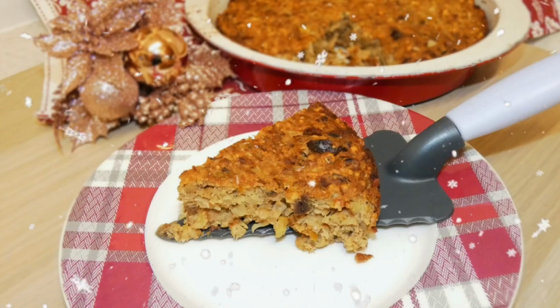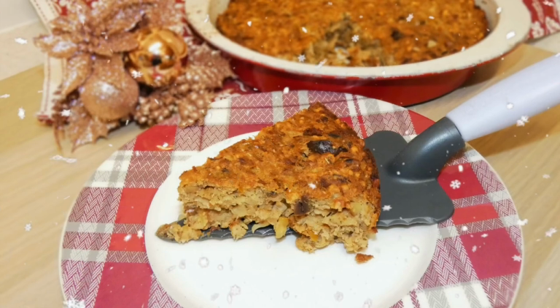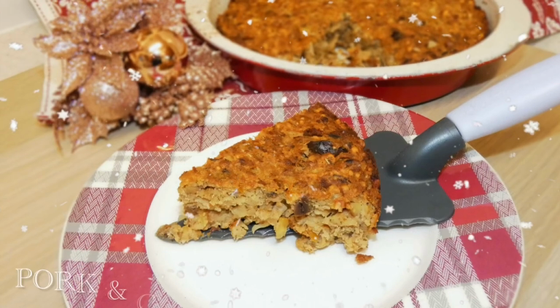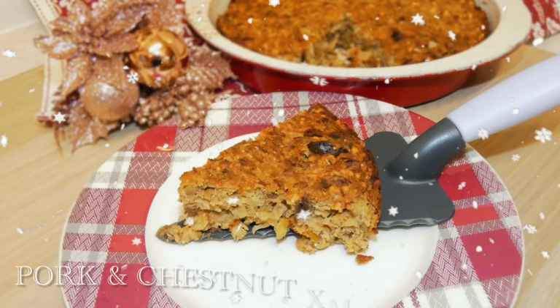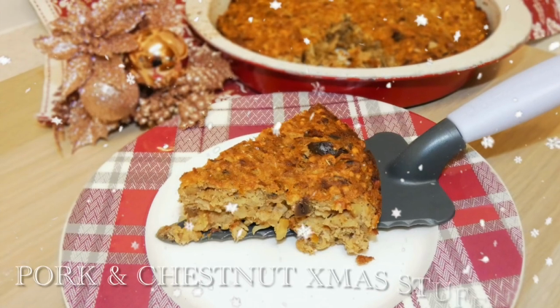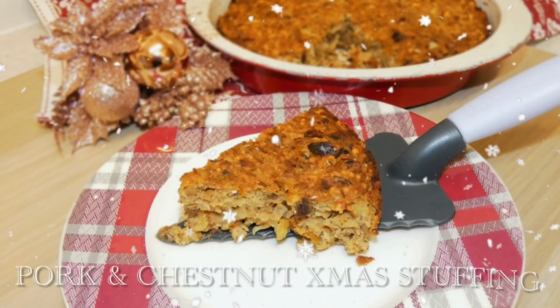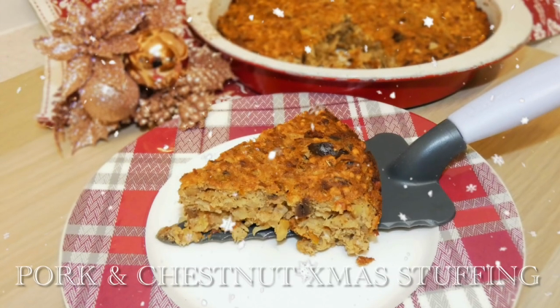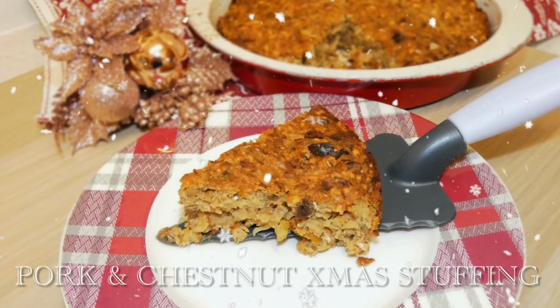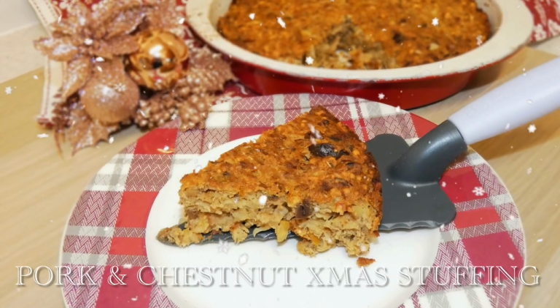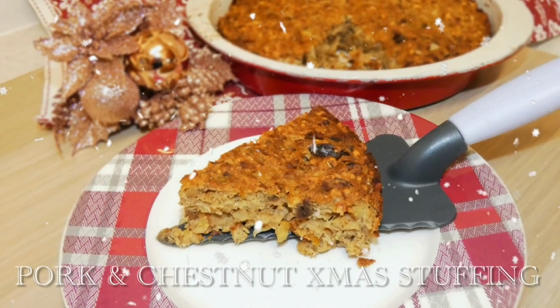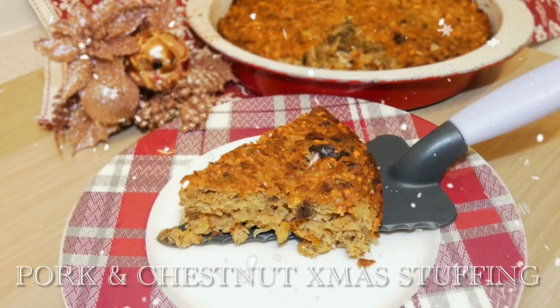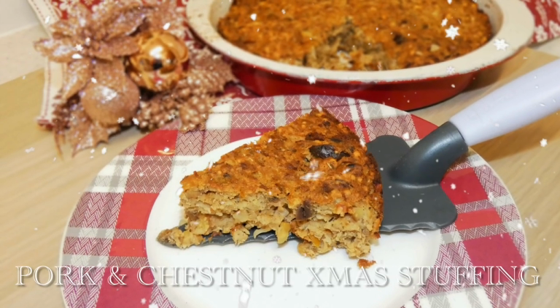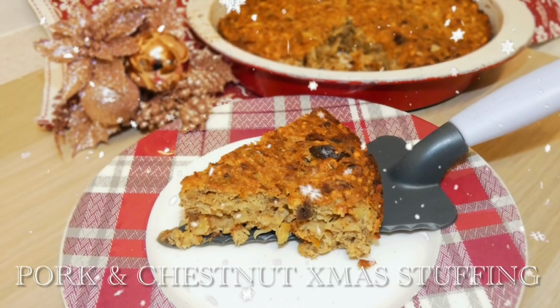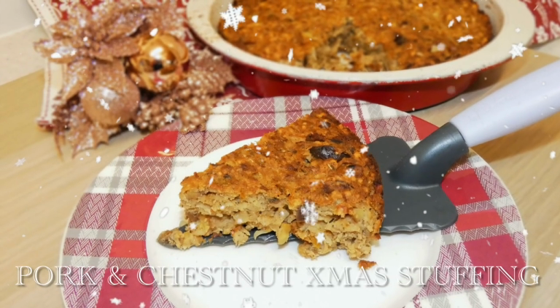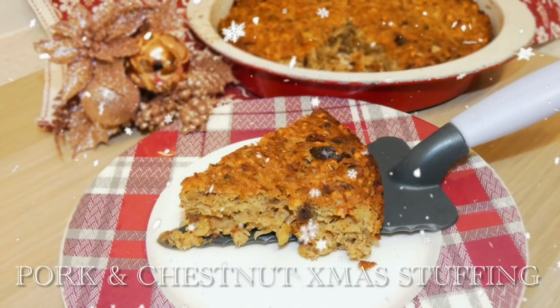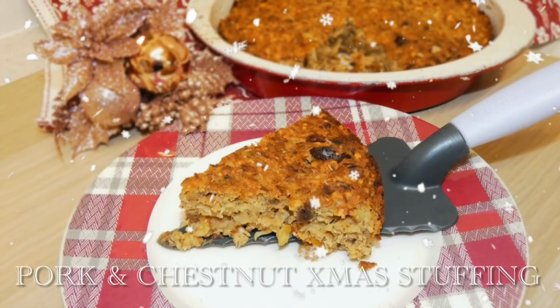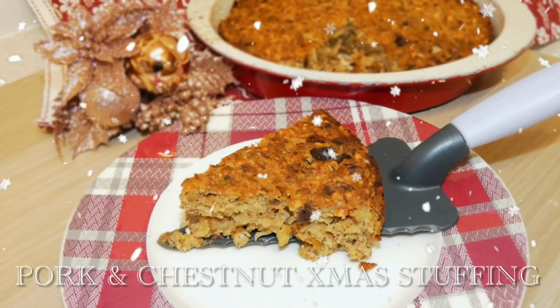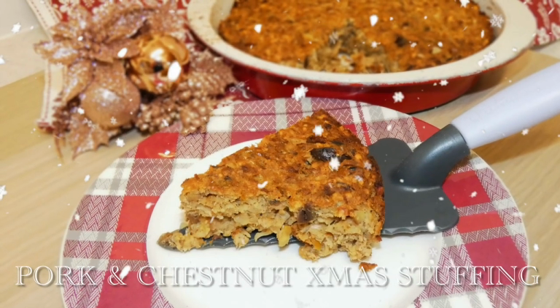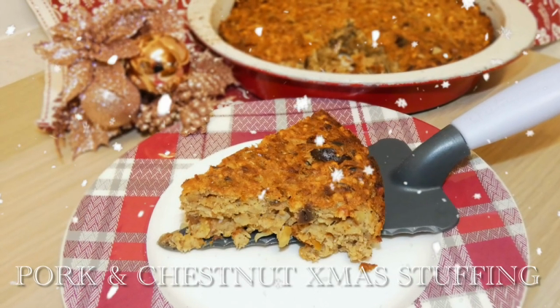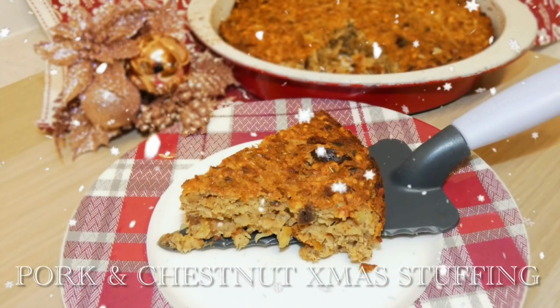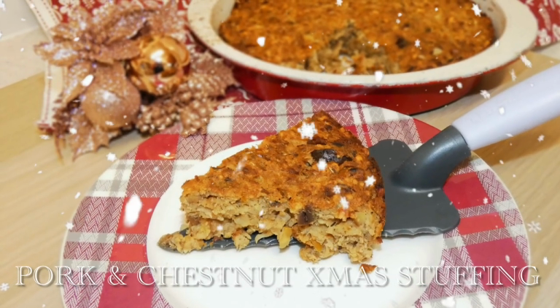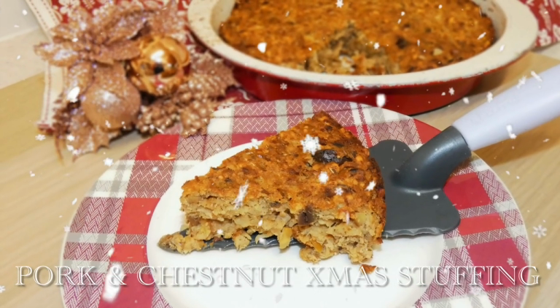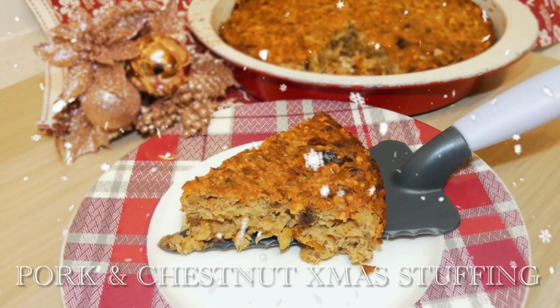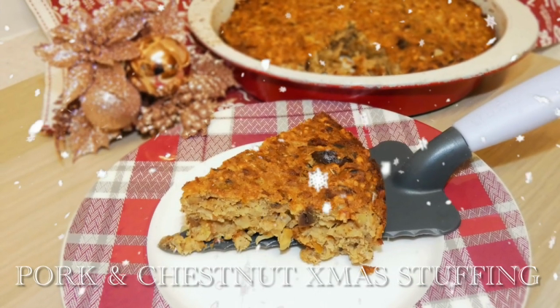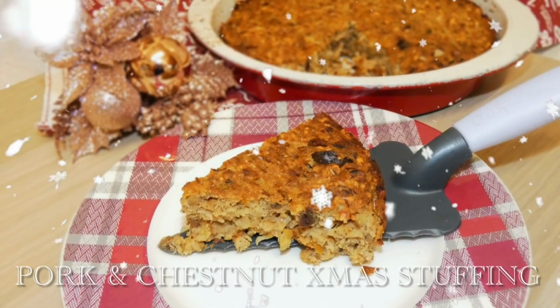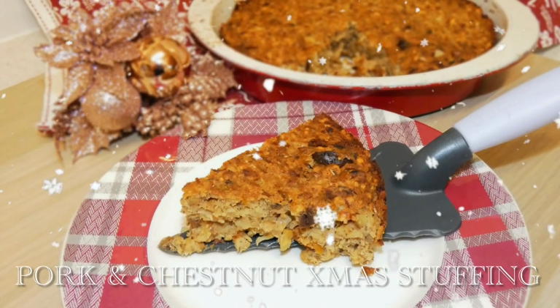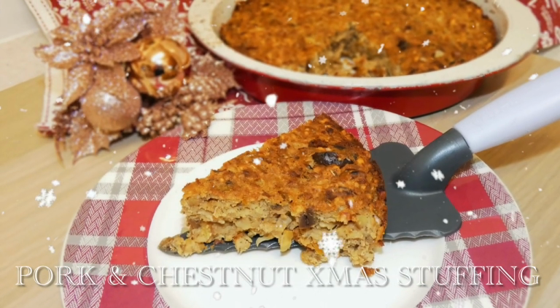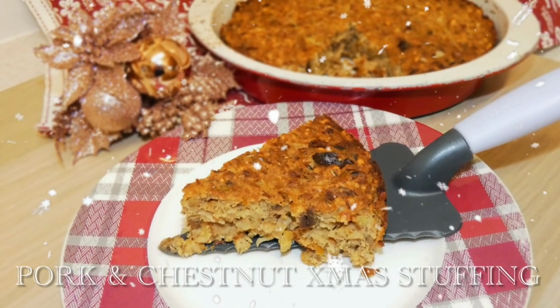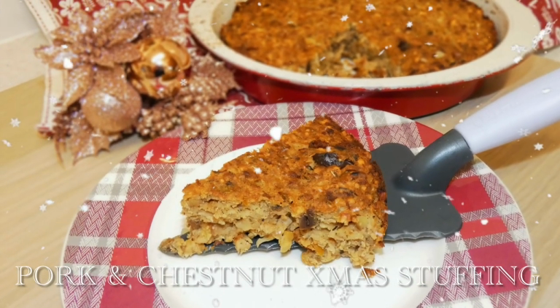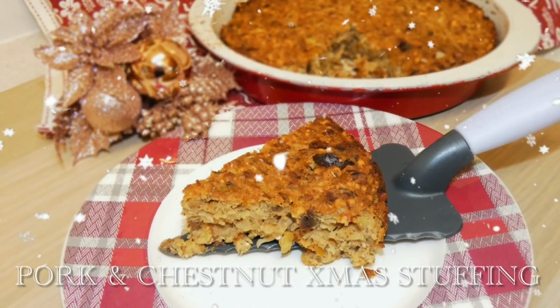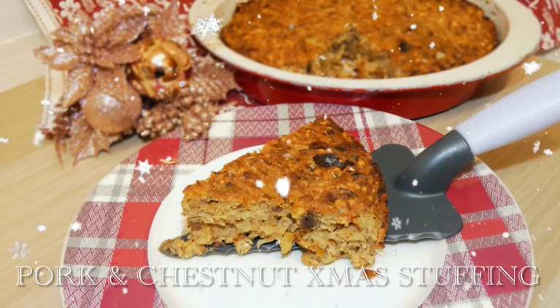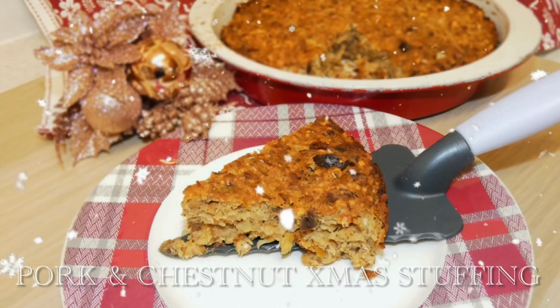Hi everybody, welcome back to Desired Foods. Today we are making pork and chestnut stuffing.